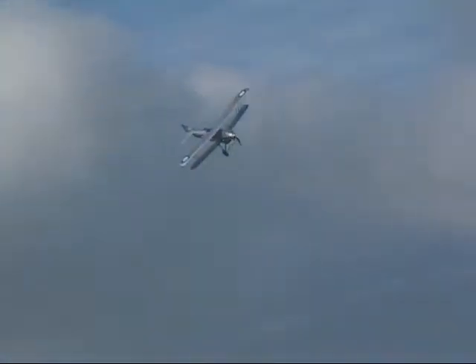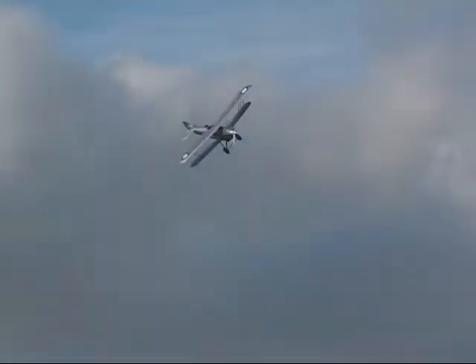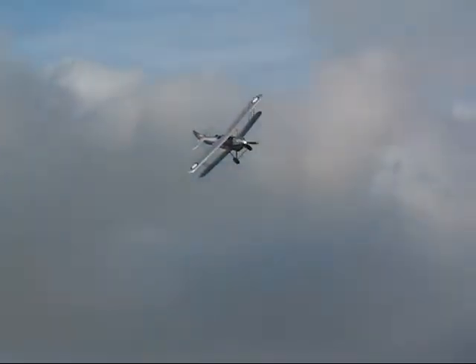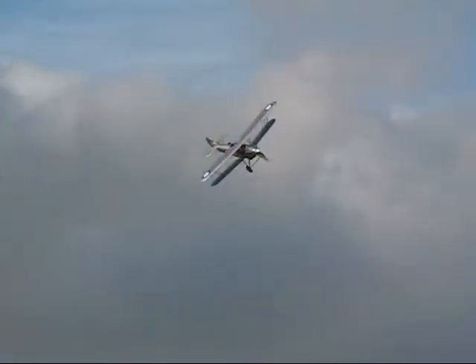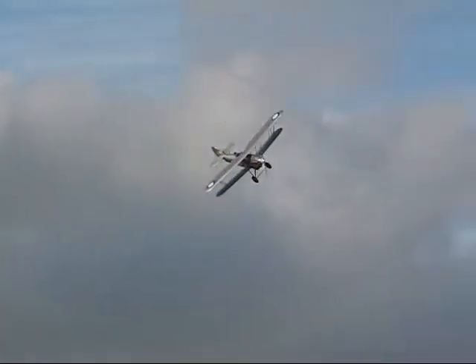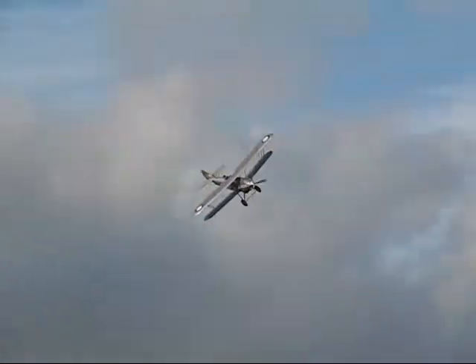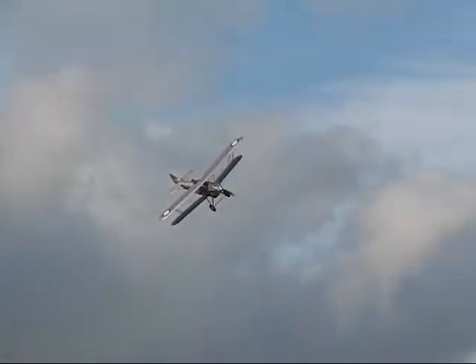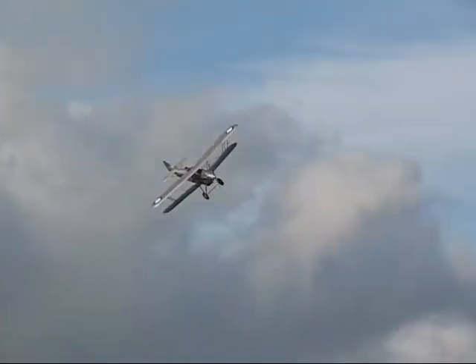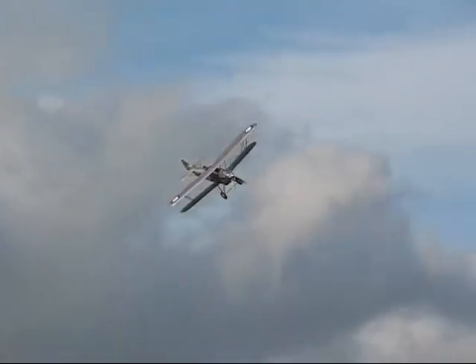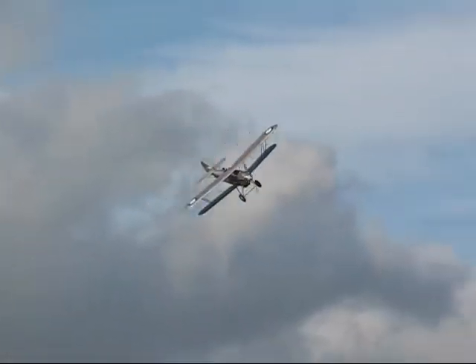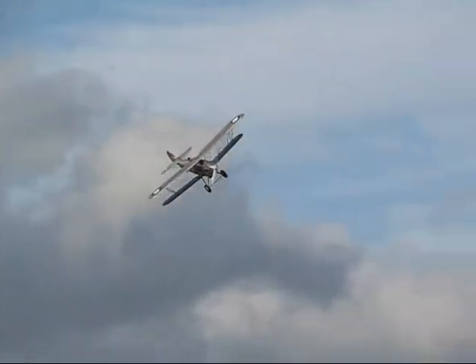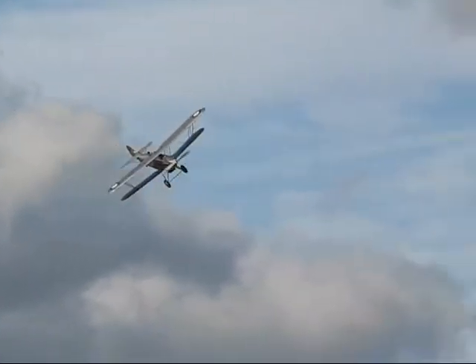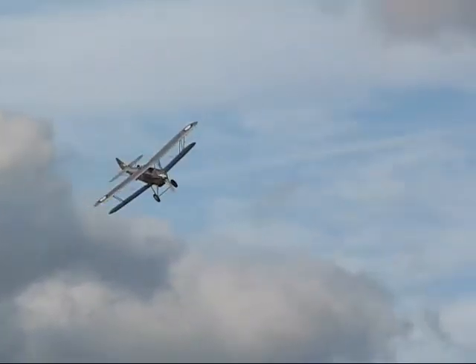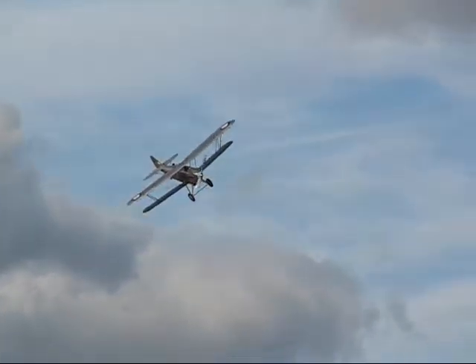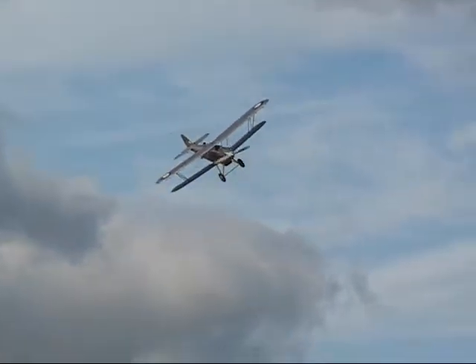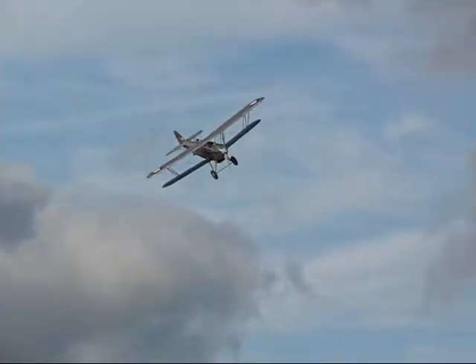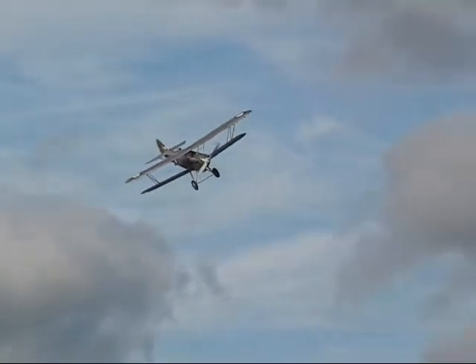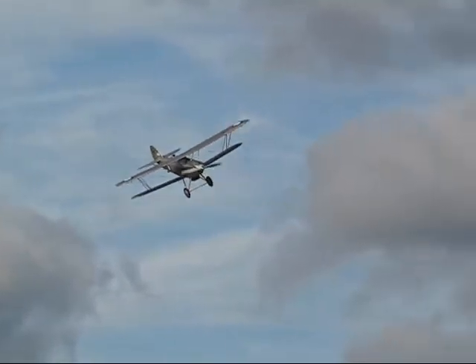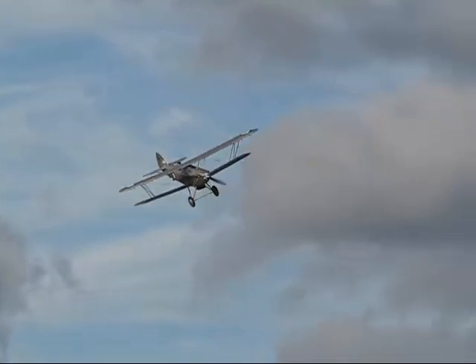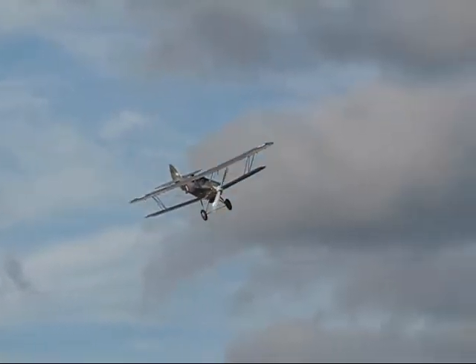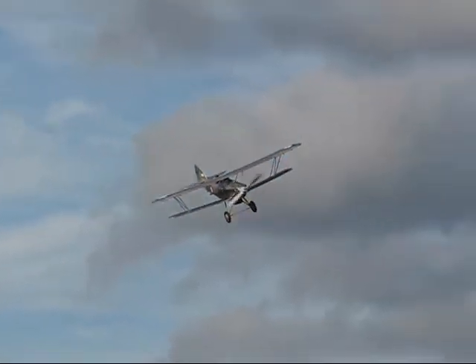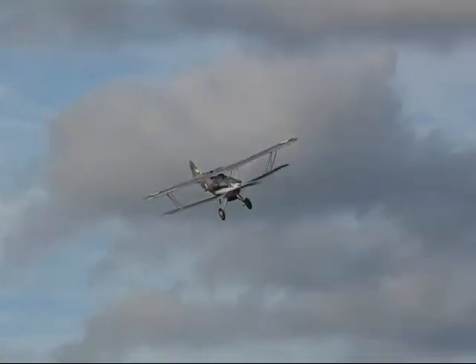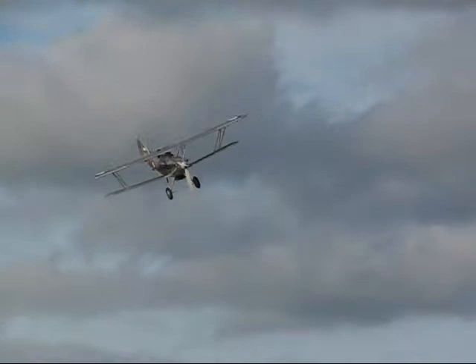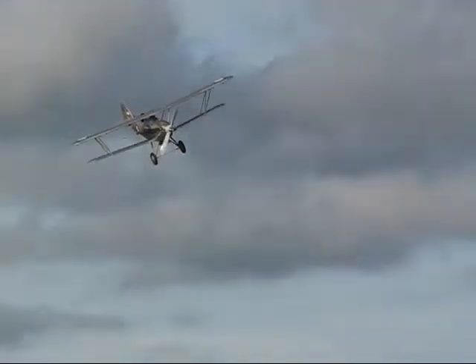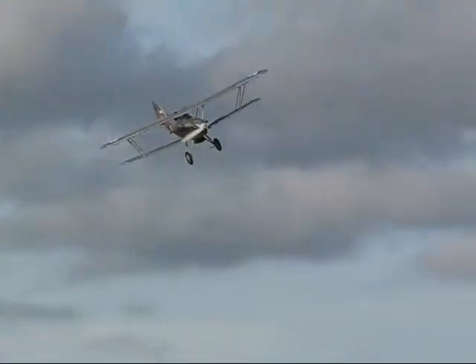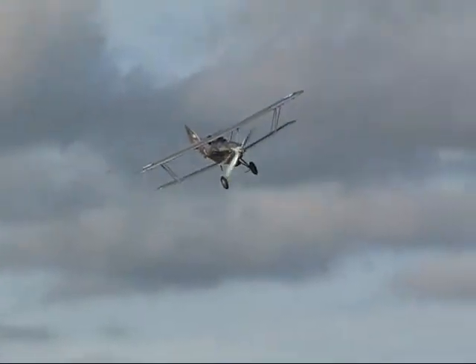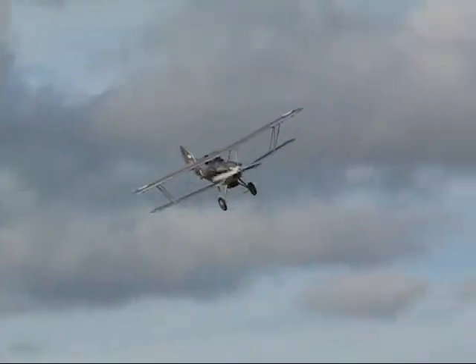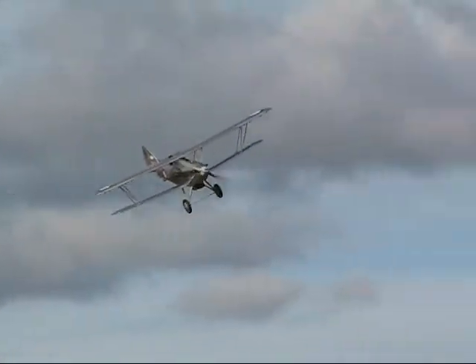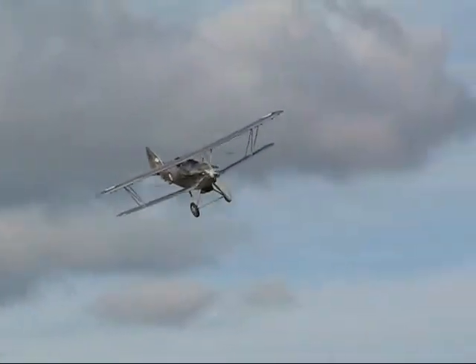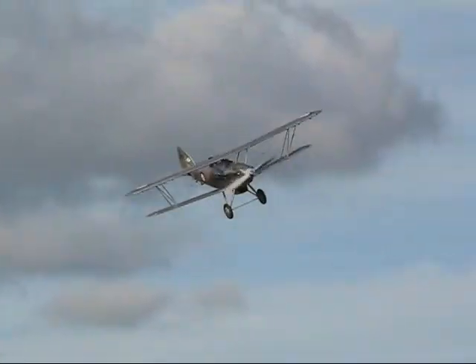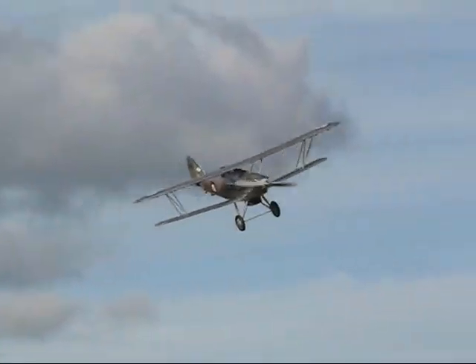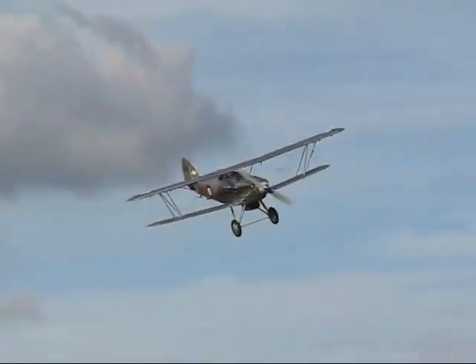The shape of the fin, the tail unit — a lot of Hurricane in that aircraft.